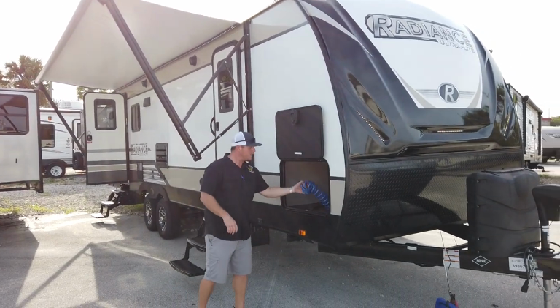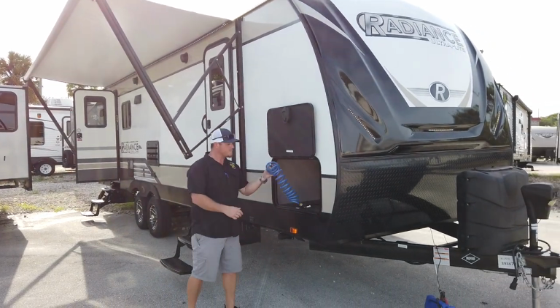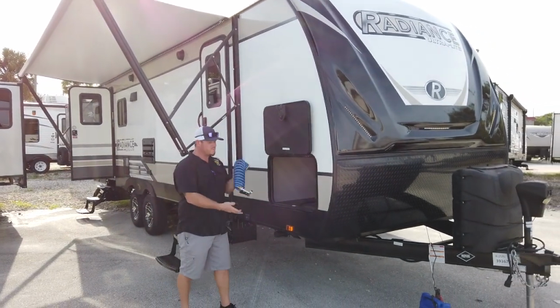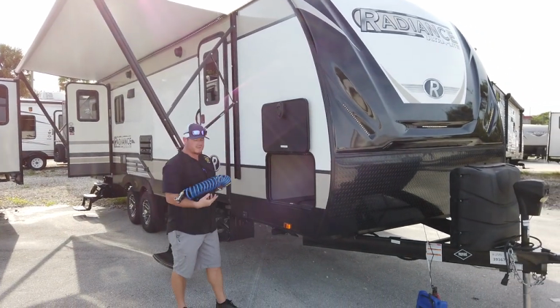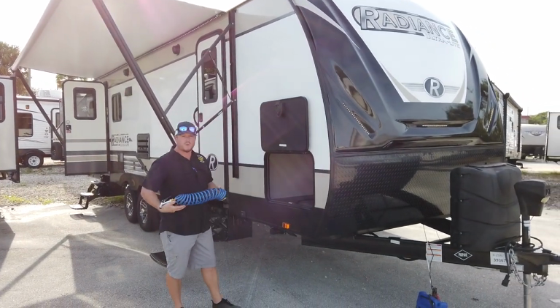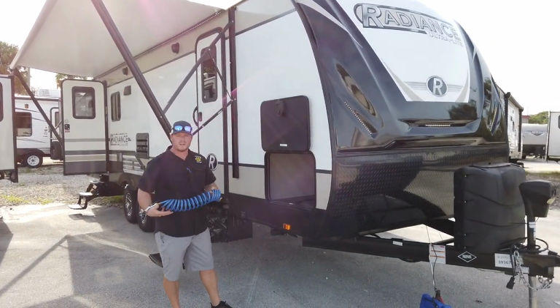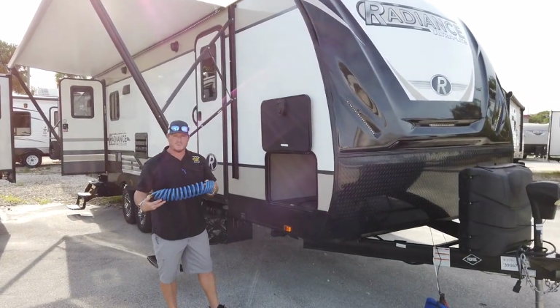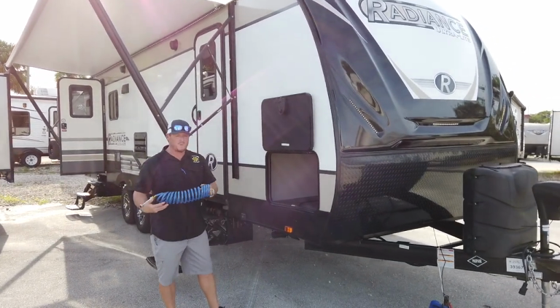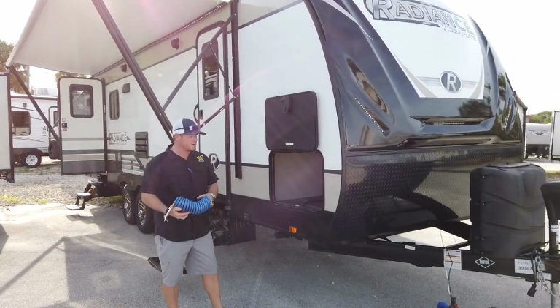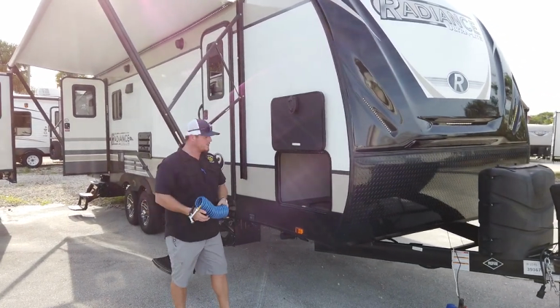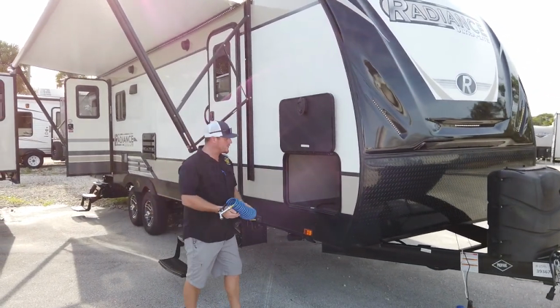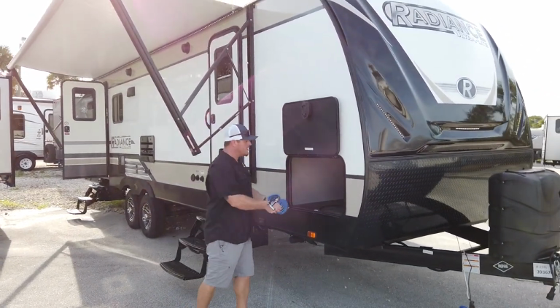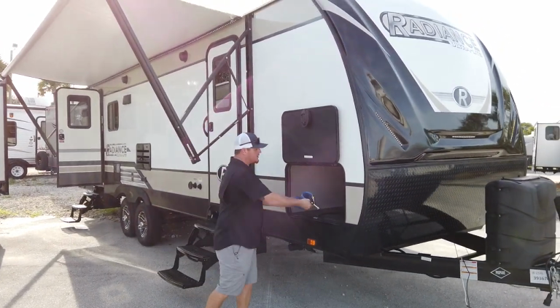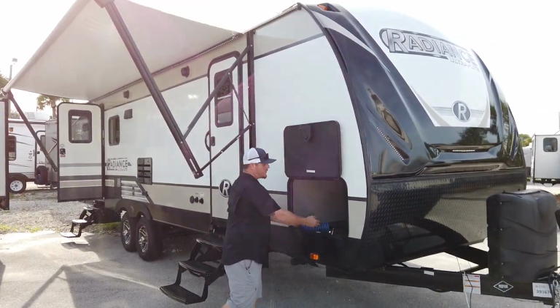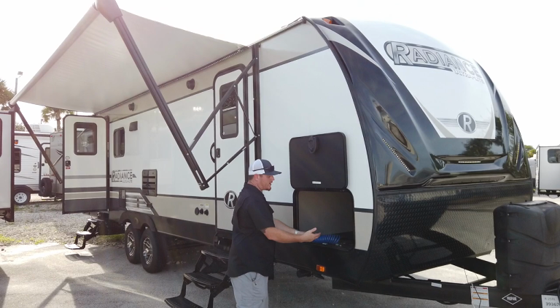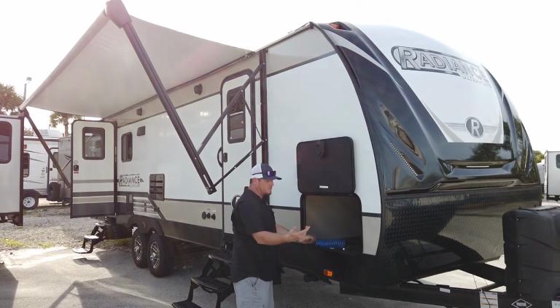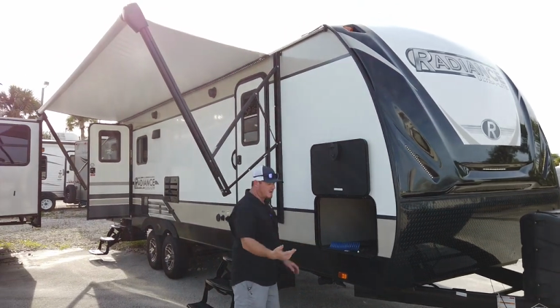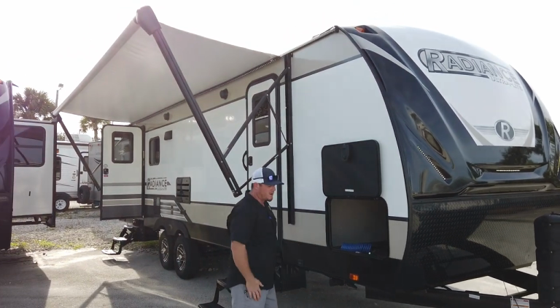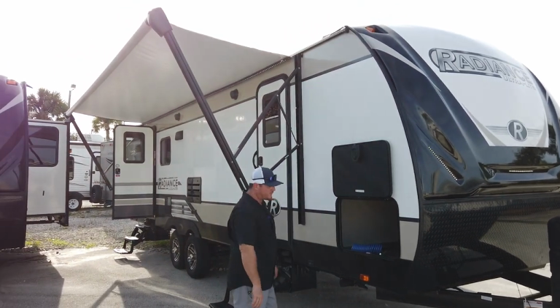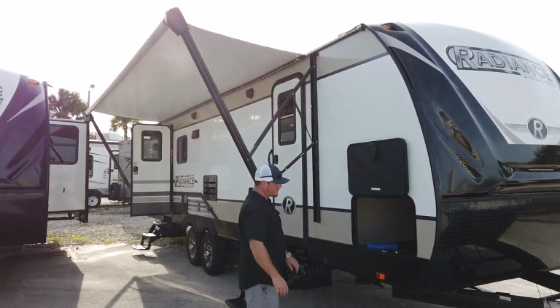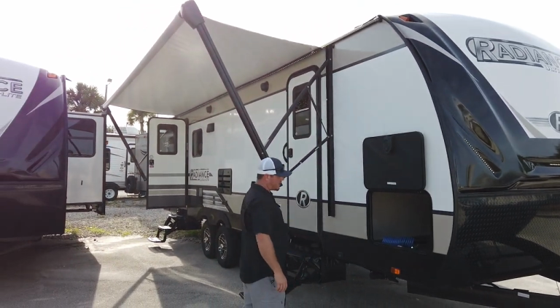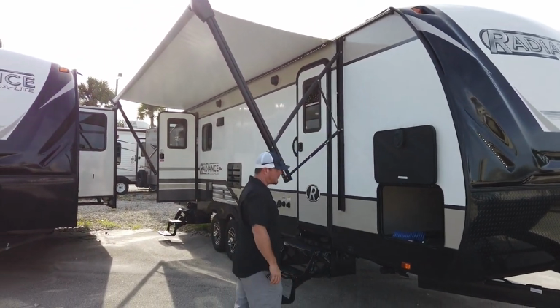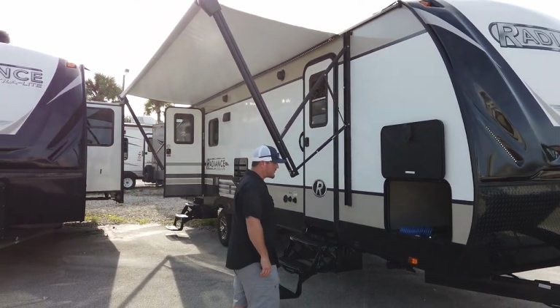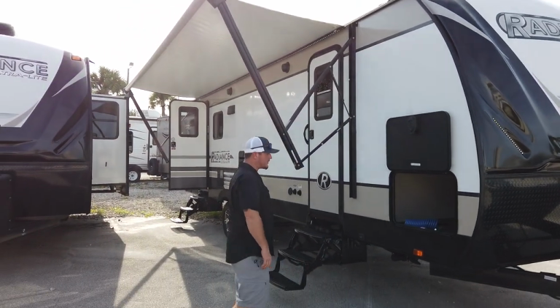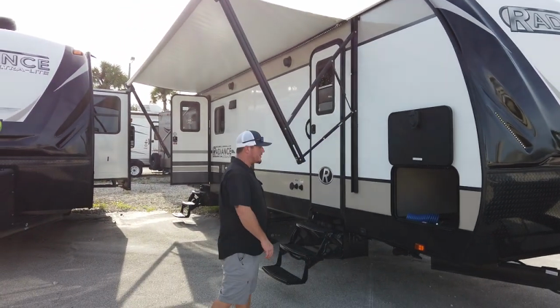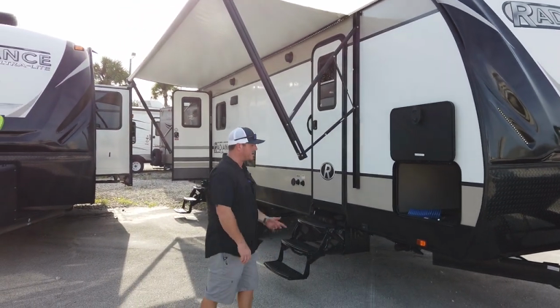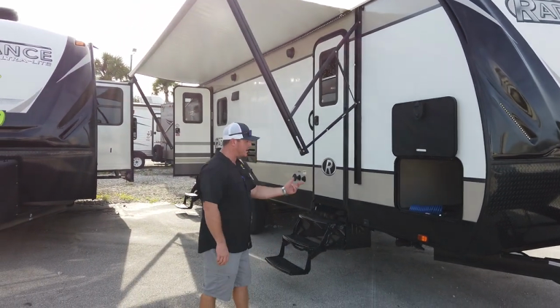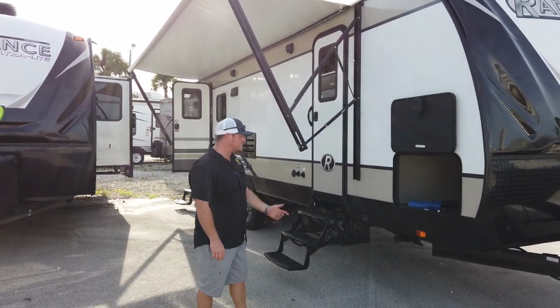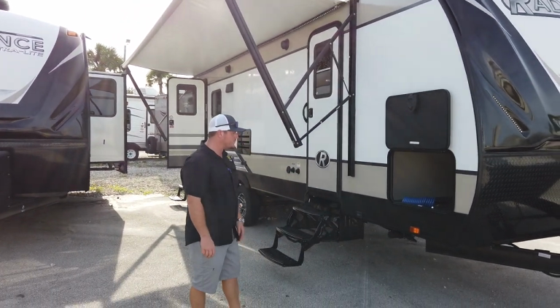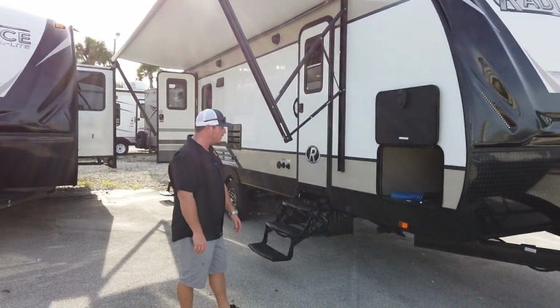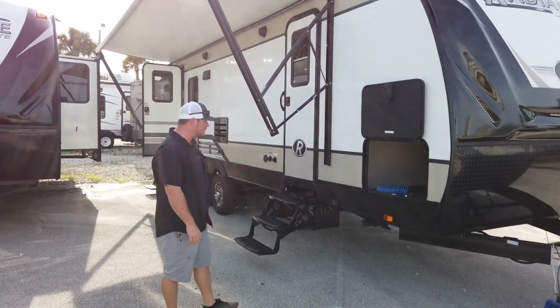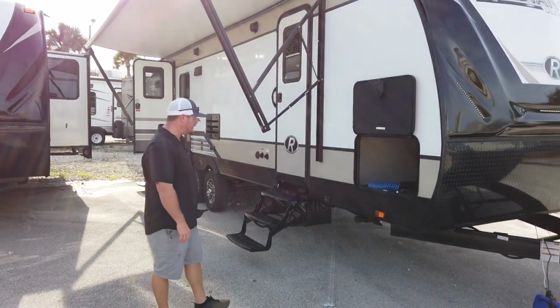All of them come with the Quick Connect spray port, so you know you've got a hose to wash the bike off or give the dog a bath — you've got a high-pressure hose right there.